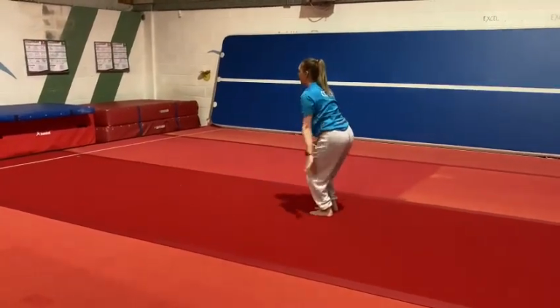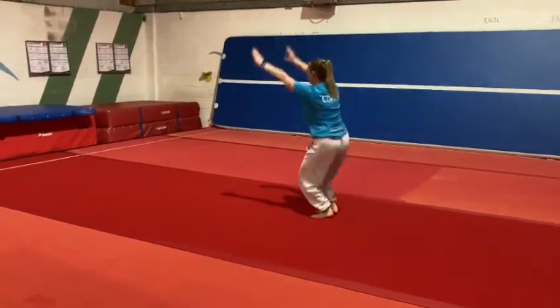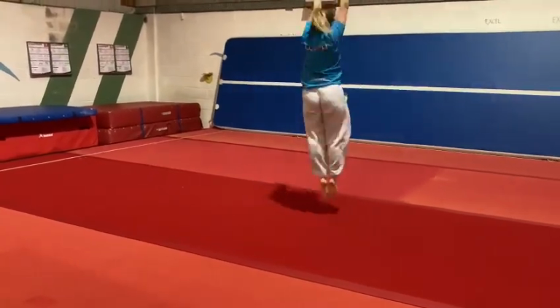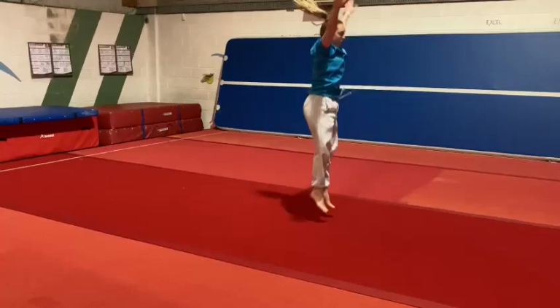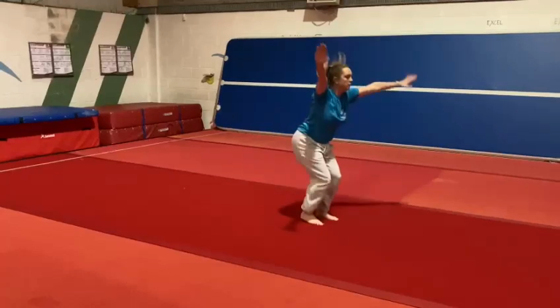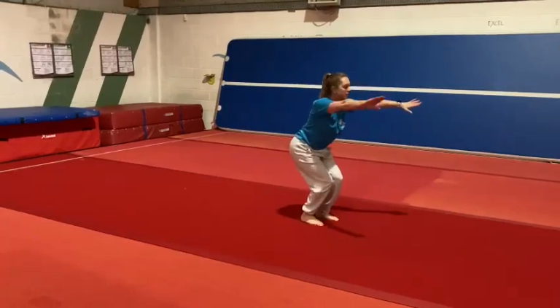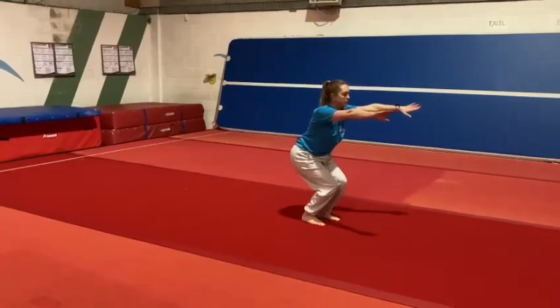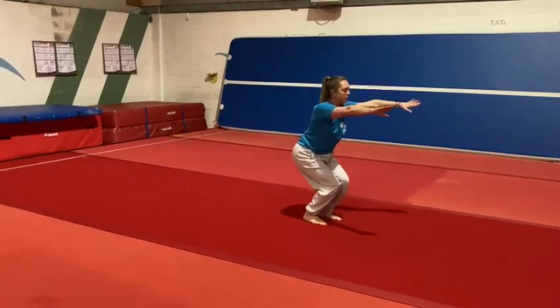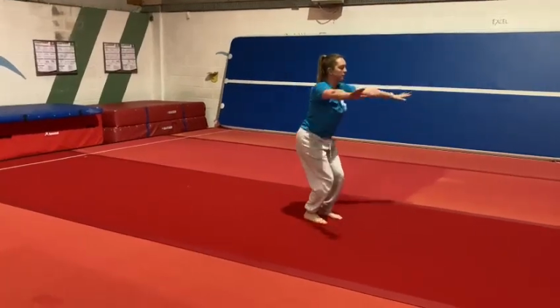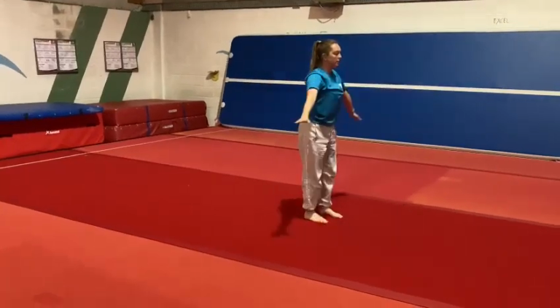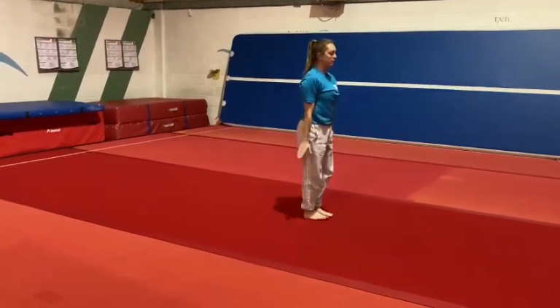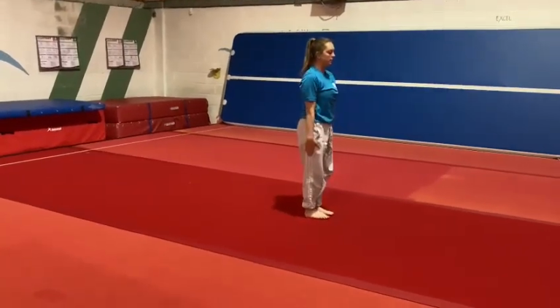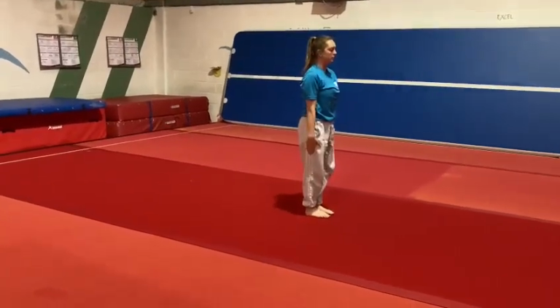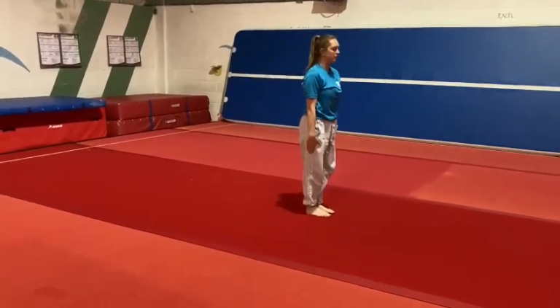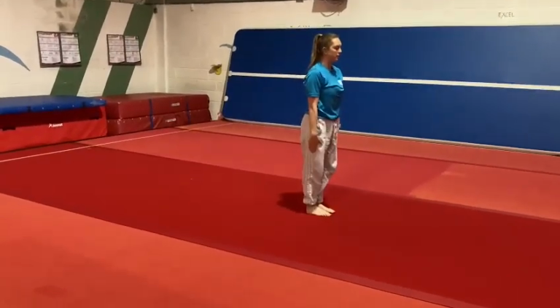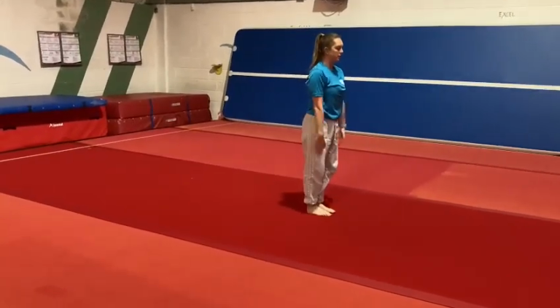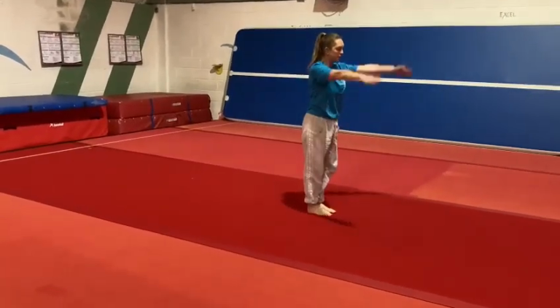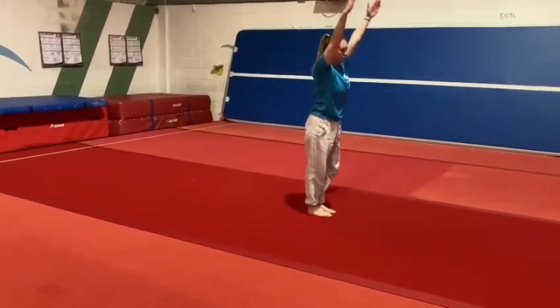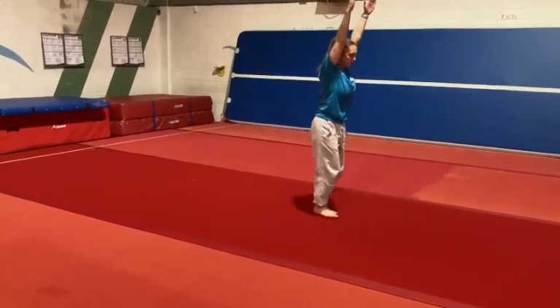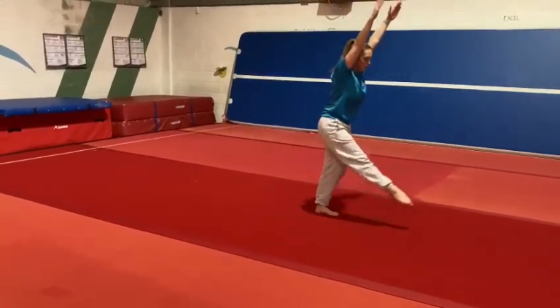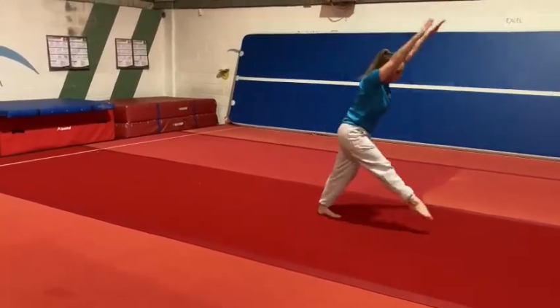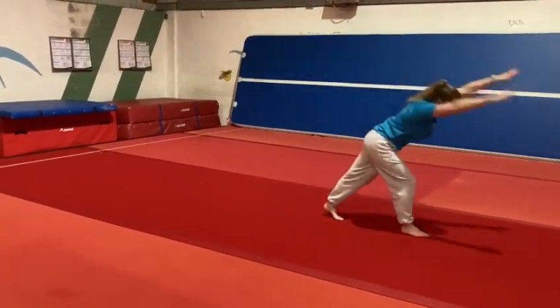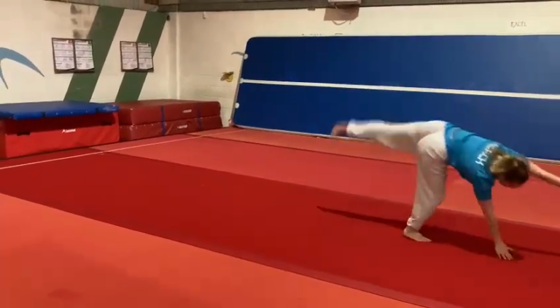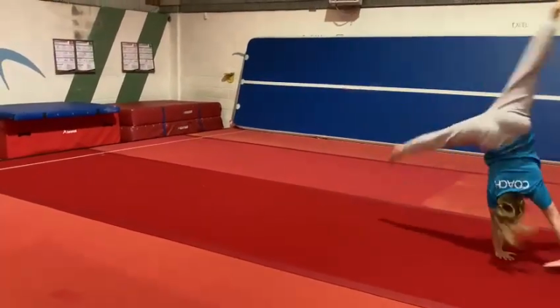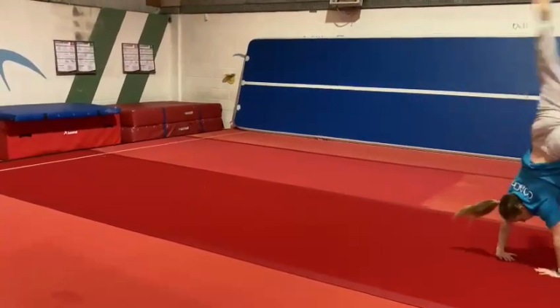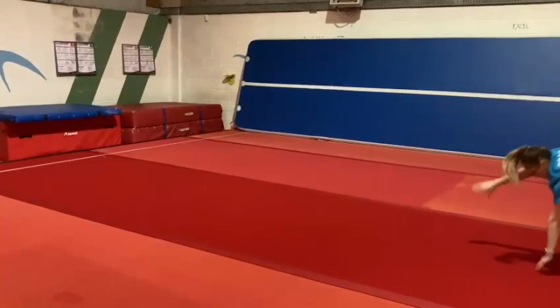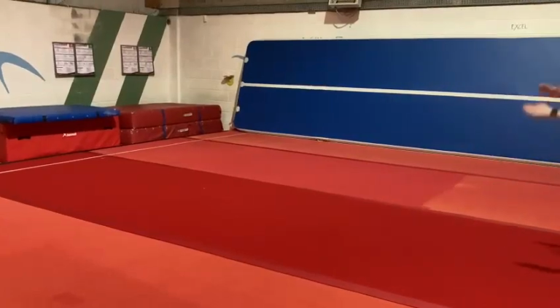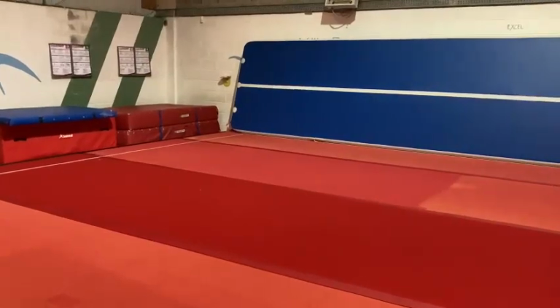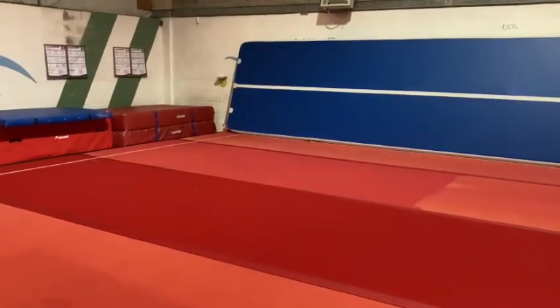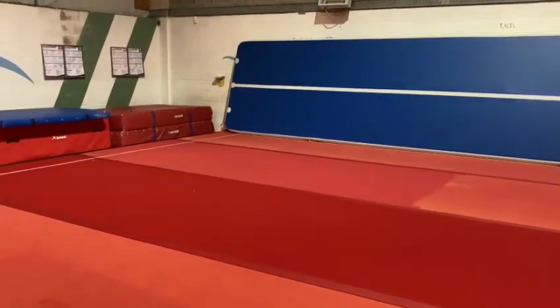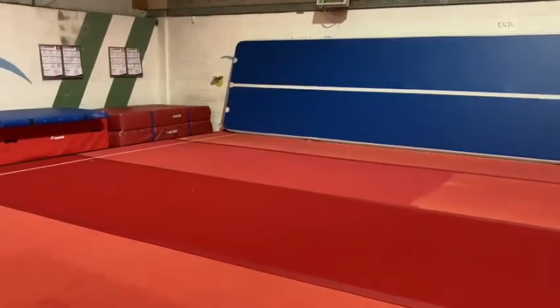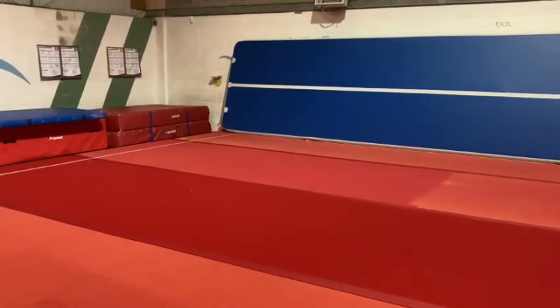Up turn jump, land and finish, cartwheel one-two, one to back and handstand.